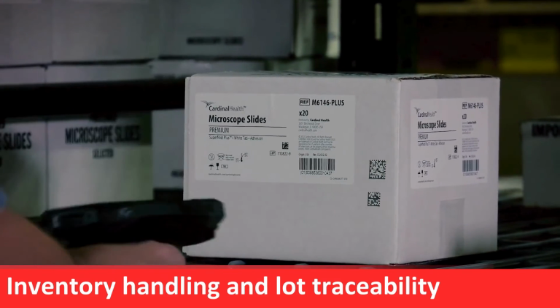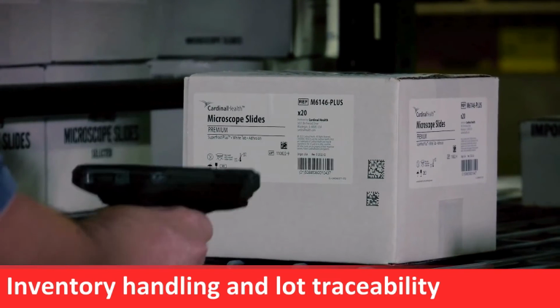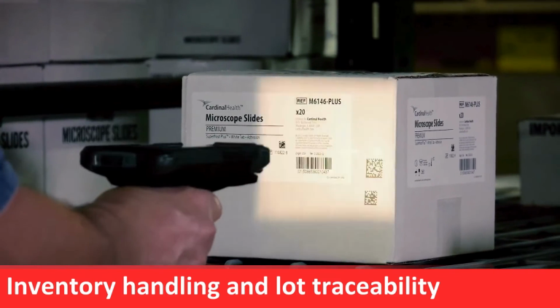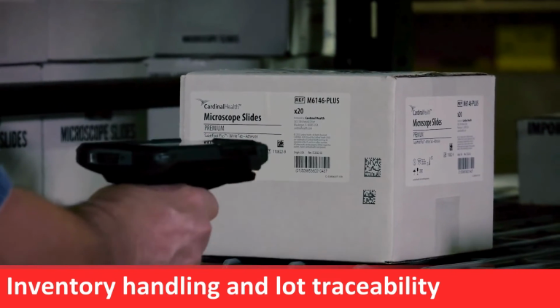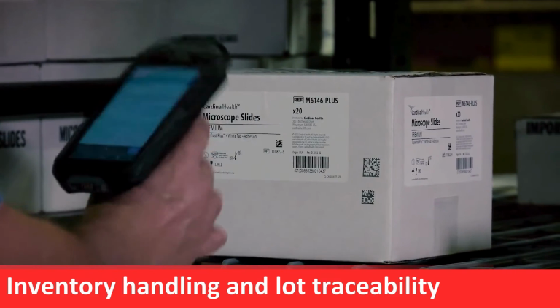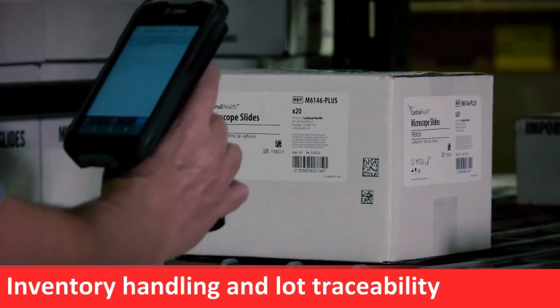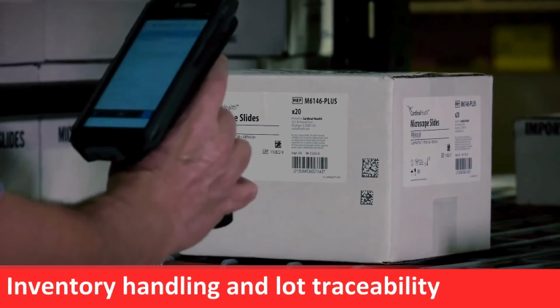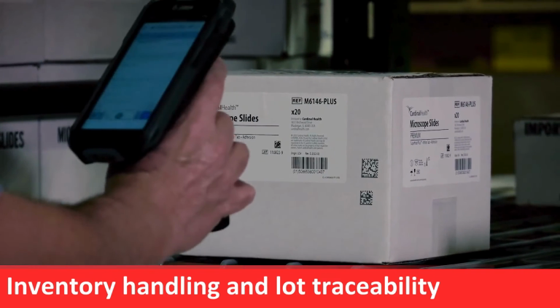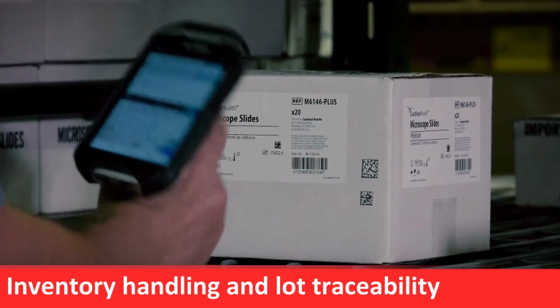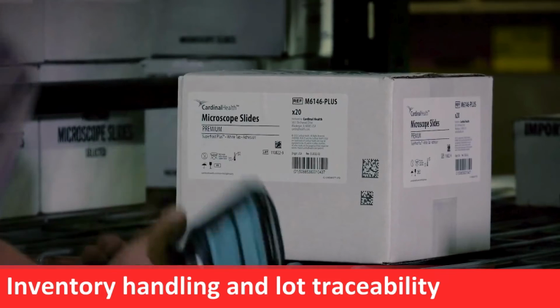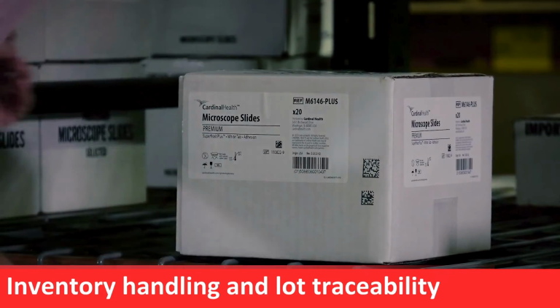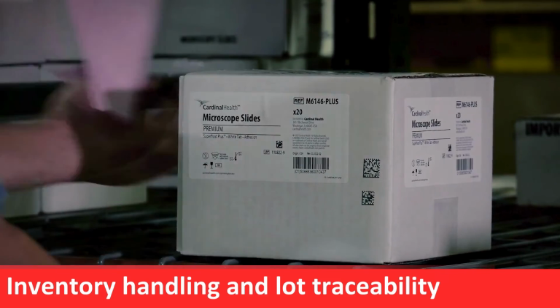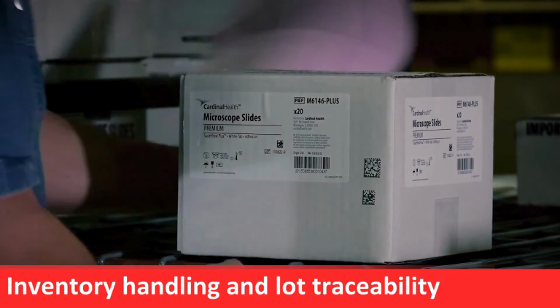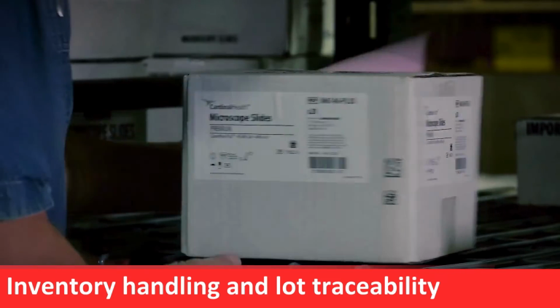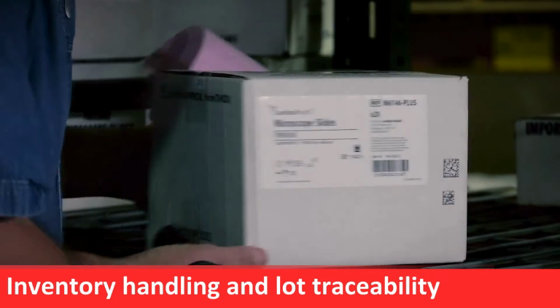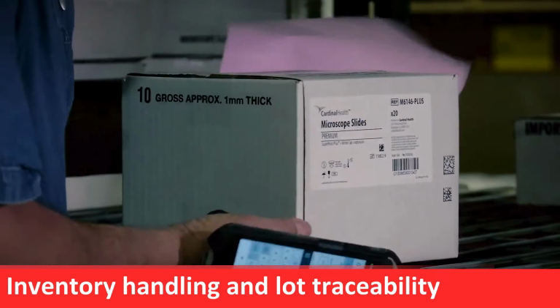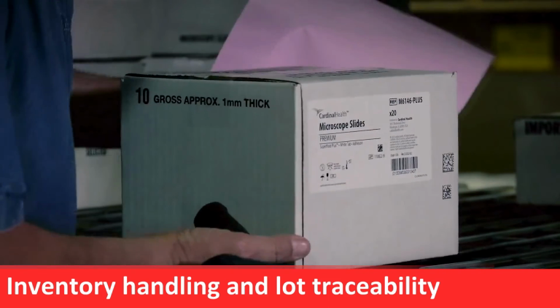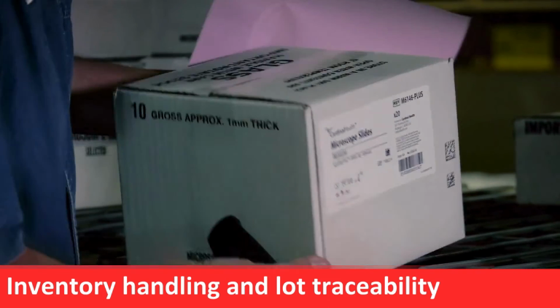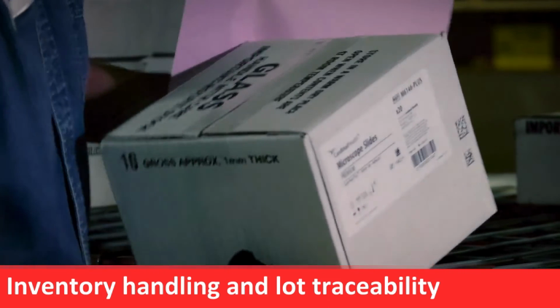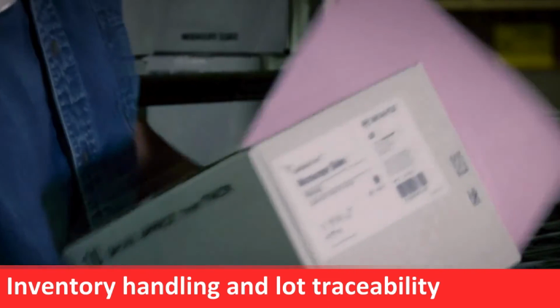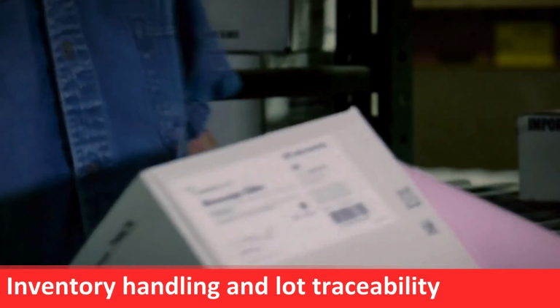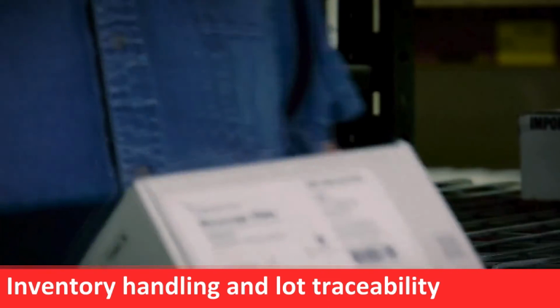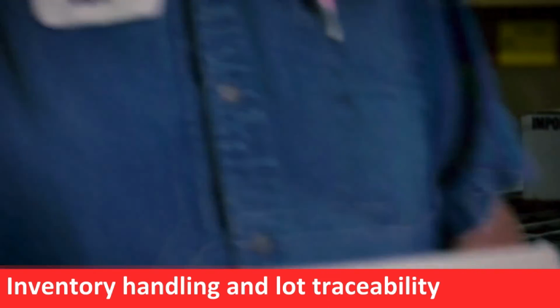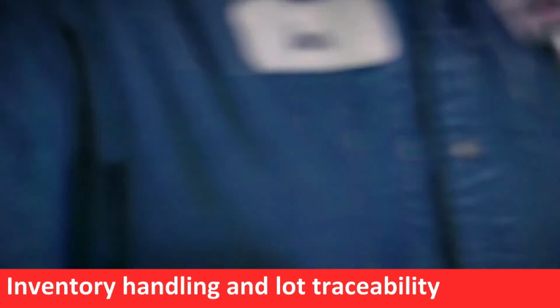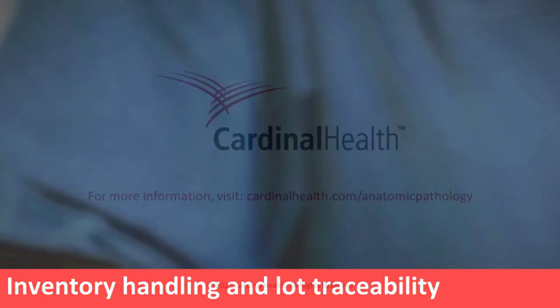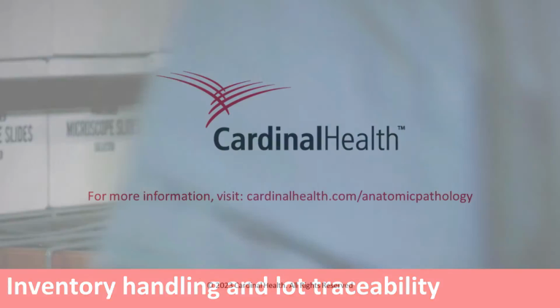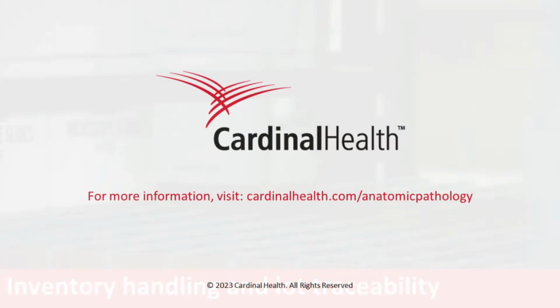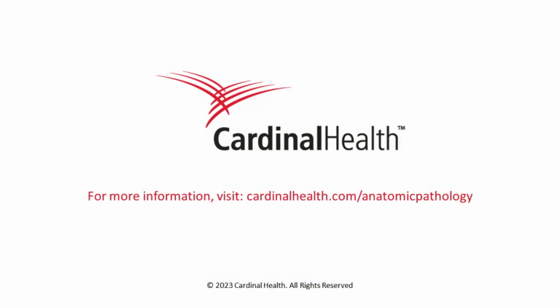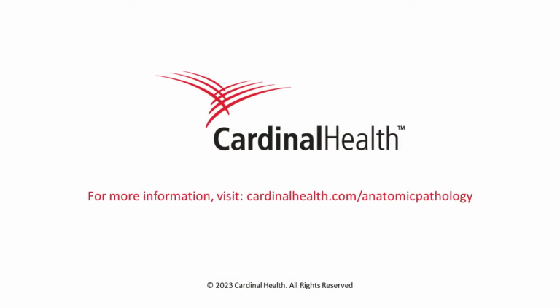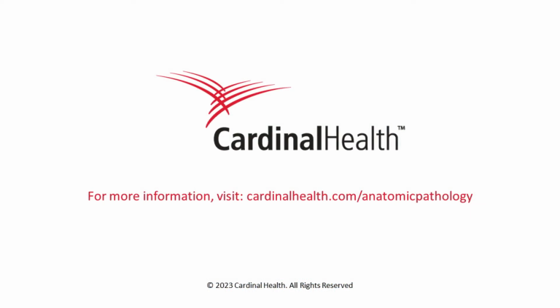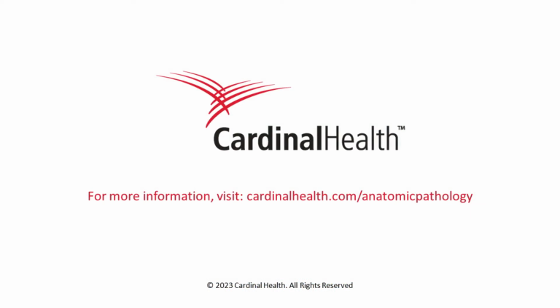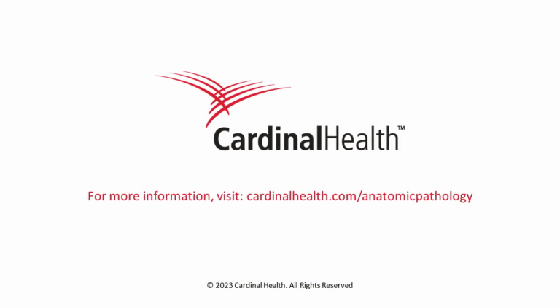Finally, slides are inspected and labeled before being packaged for shipment and released for distribution.